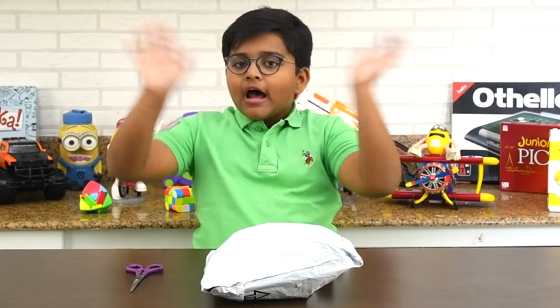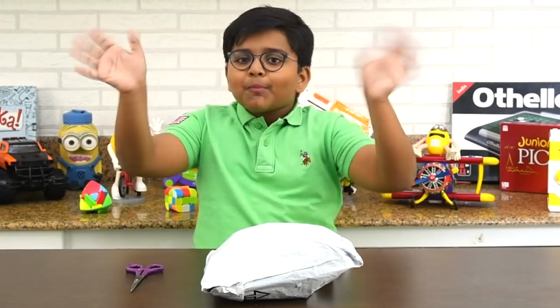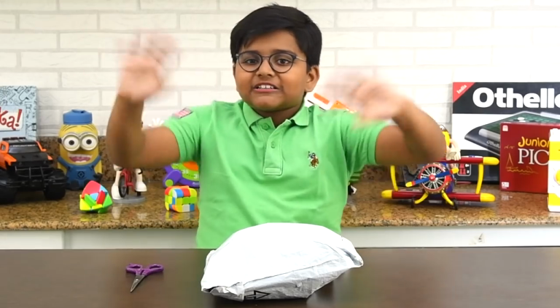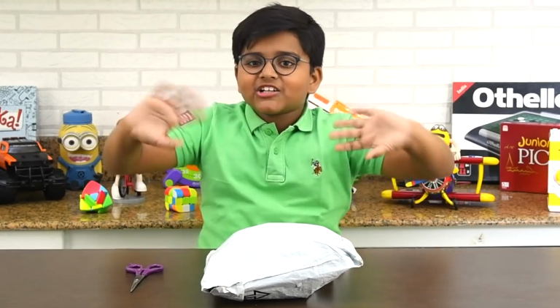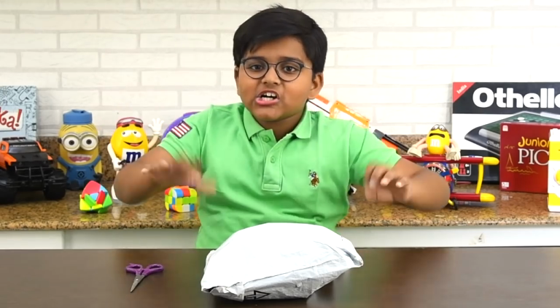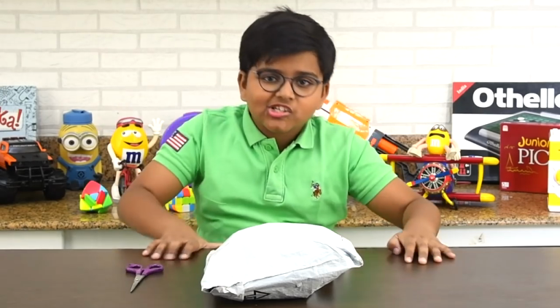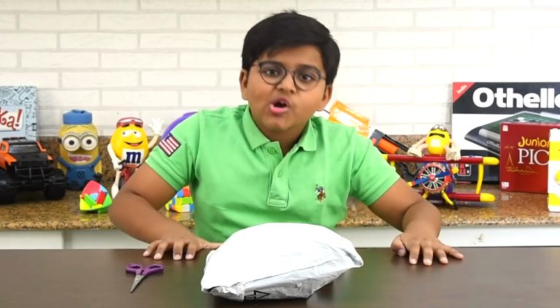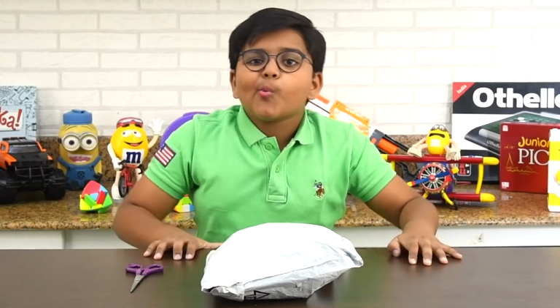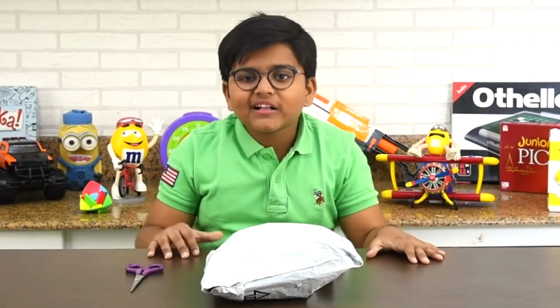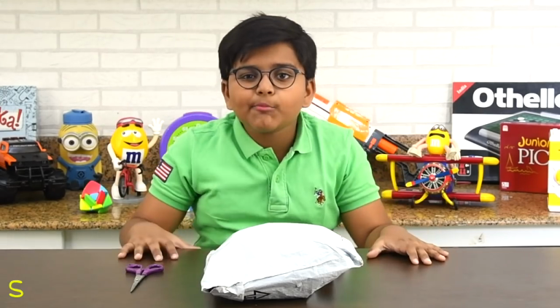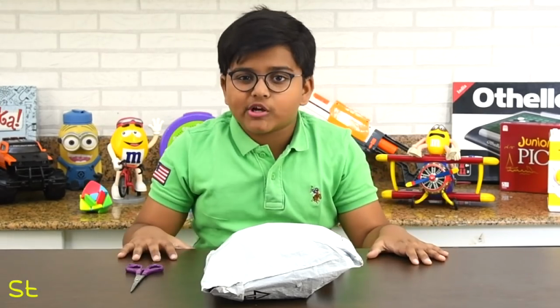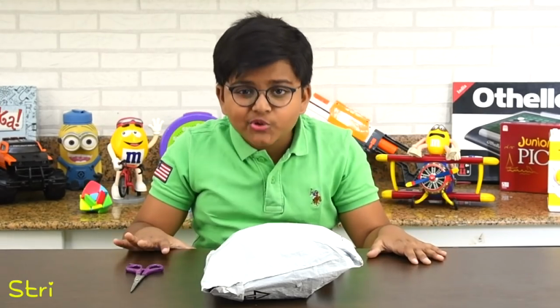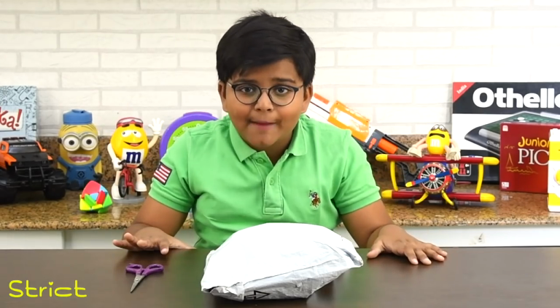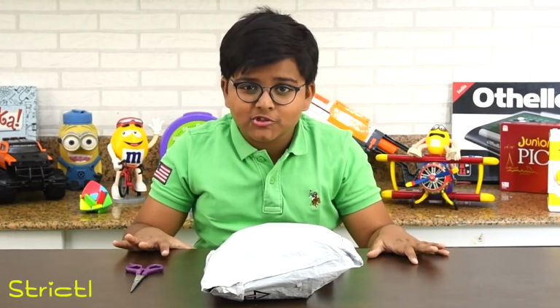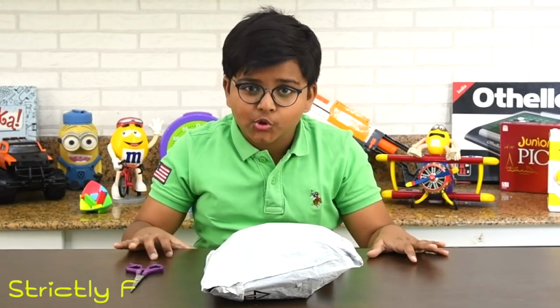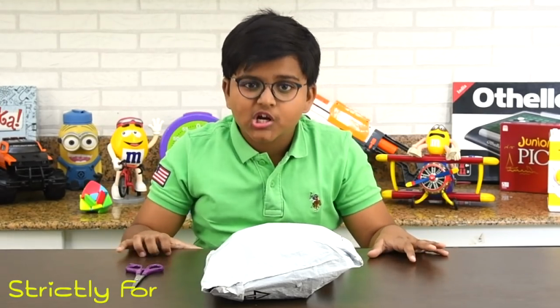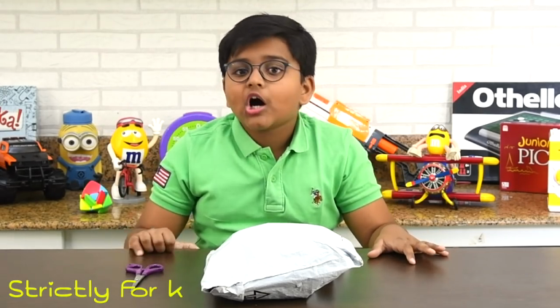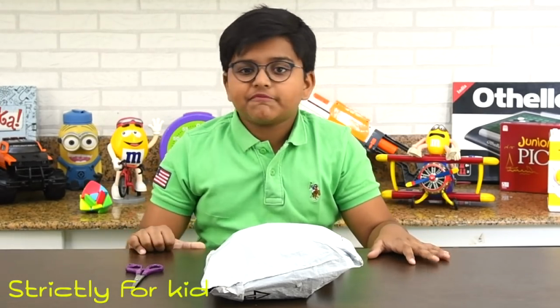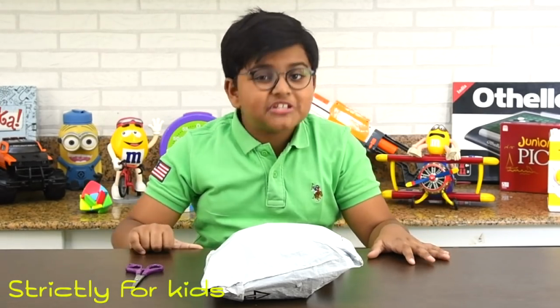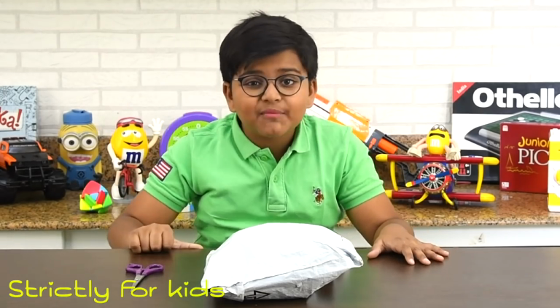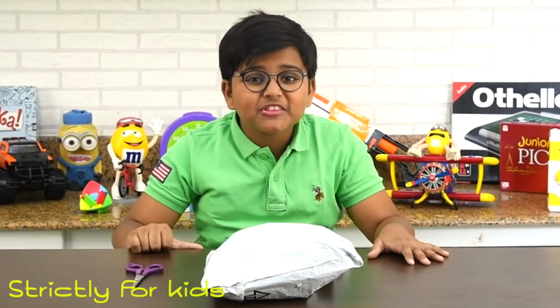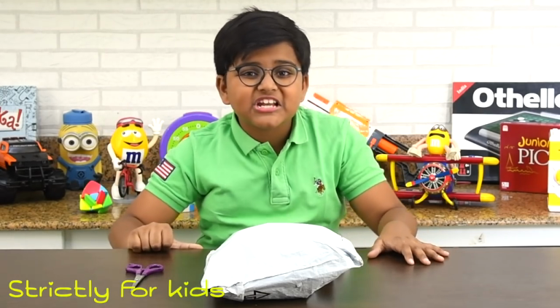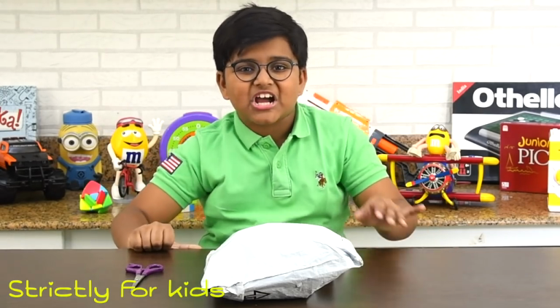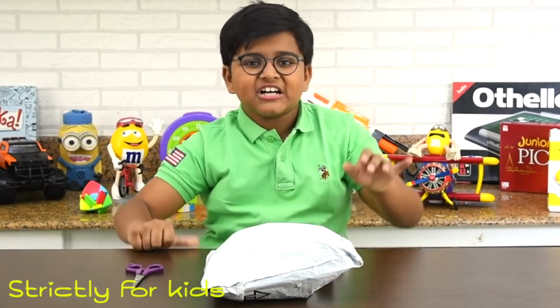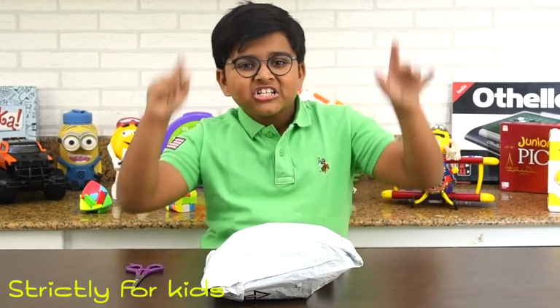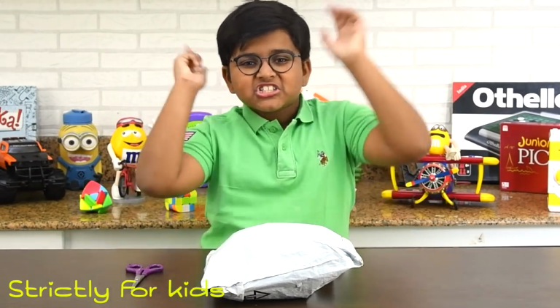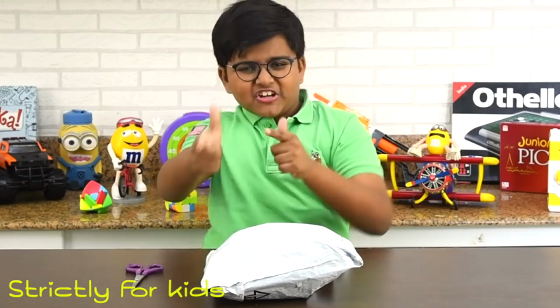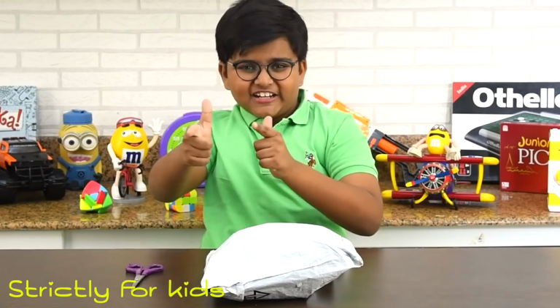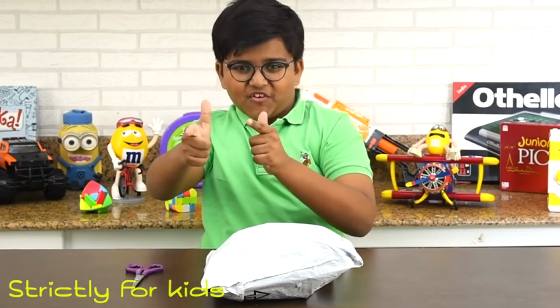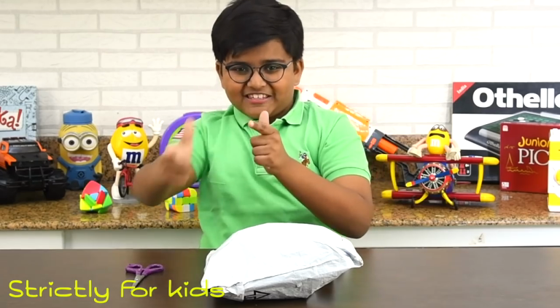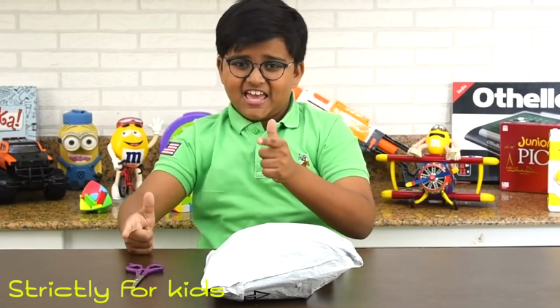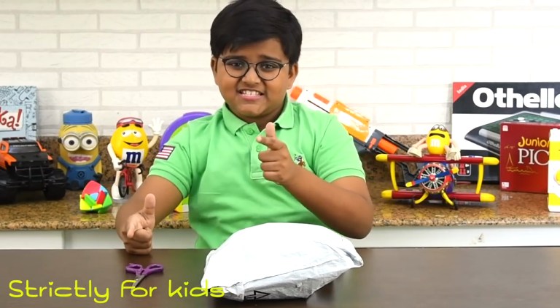Hello boys and girls! Welcome to a new episode of Jam with Kitsha — strictly for kids!